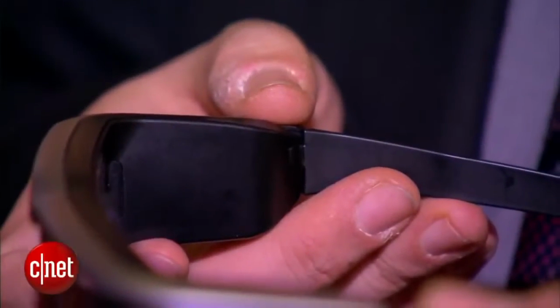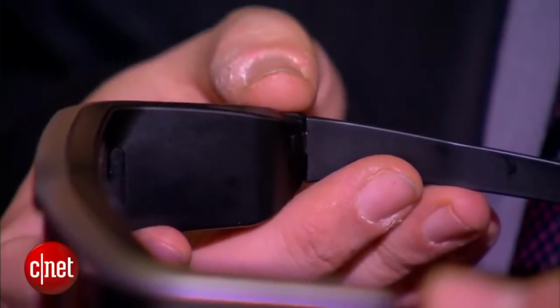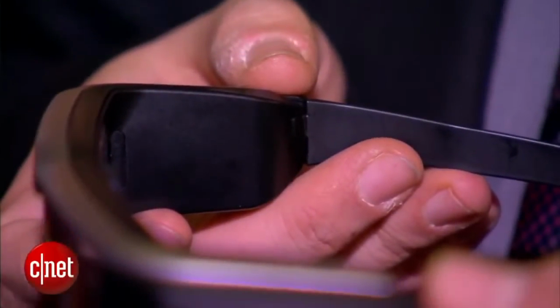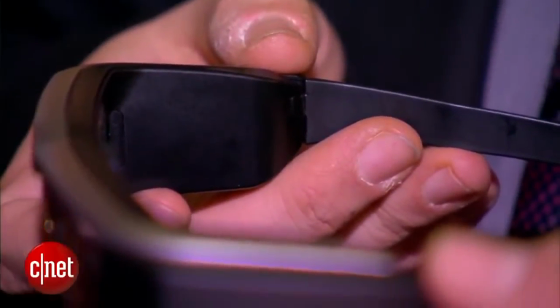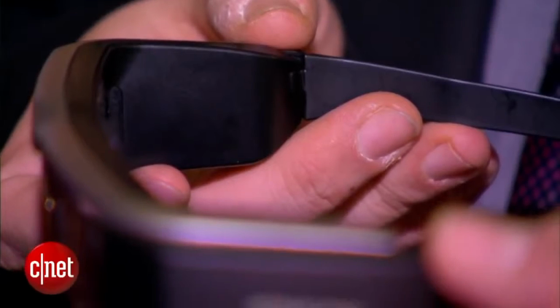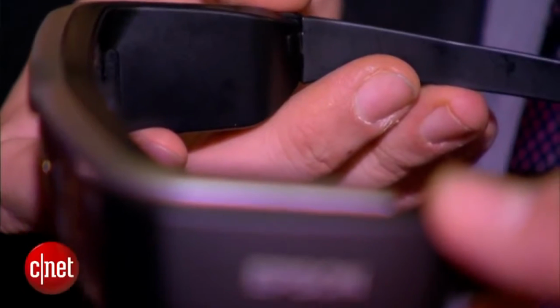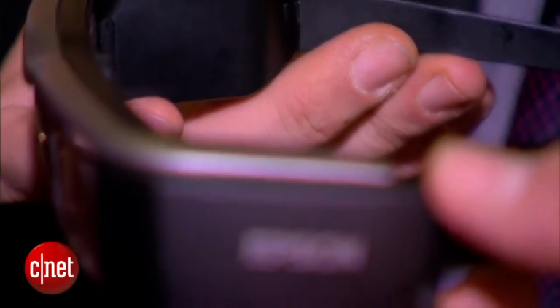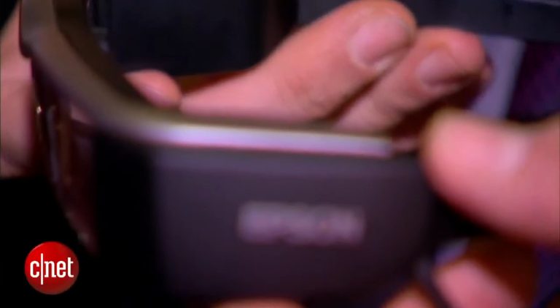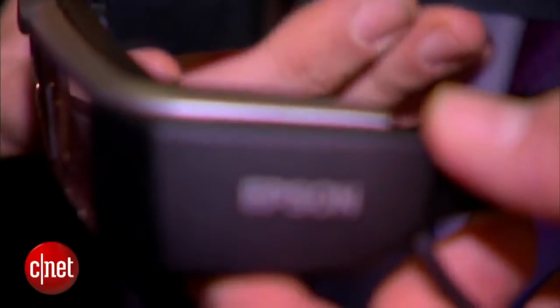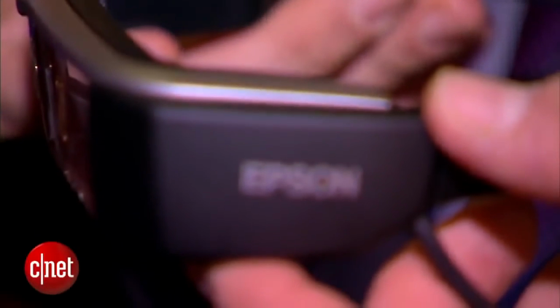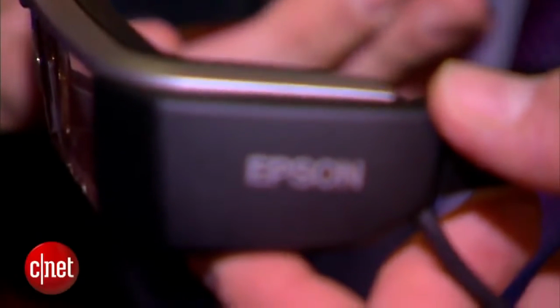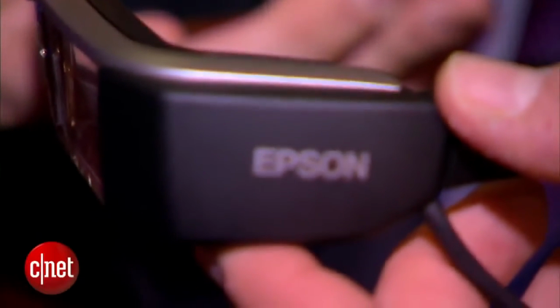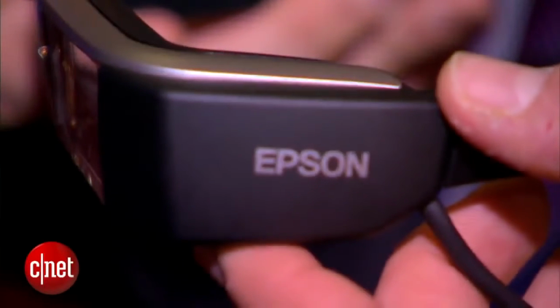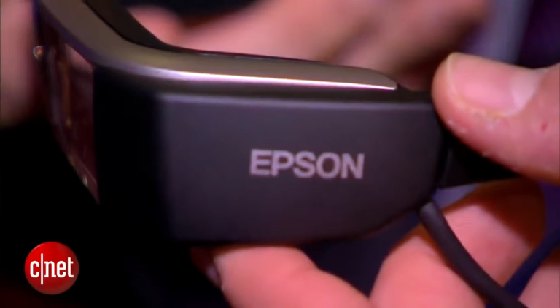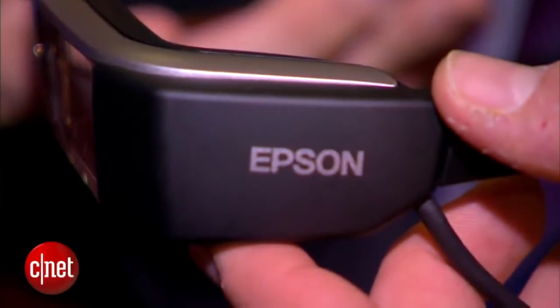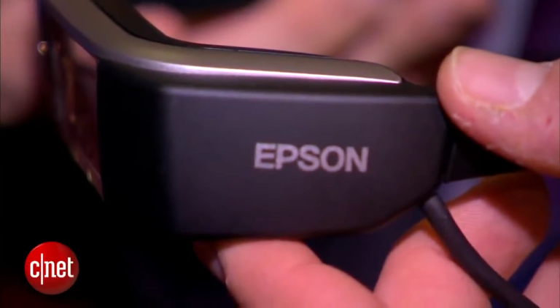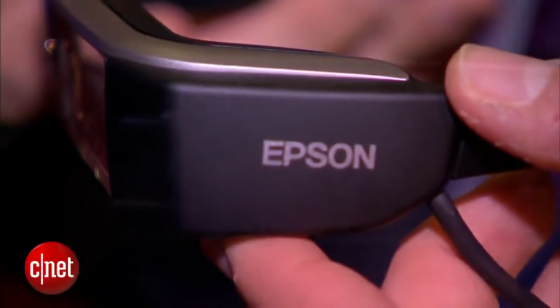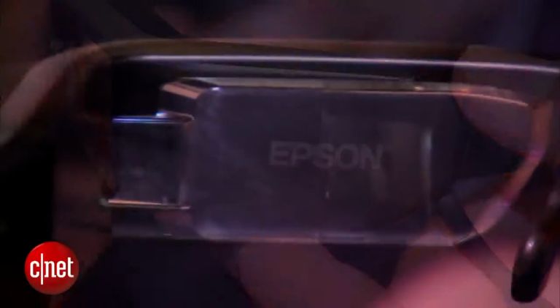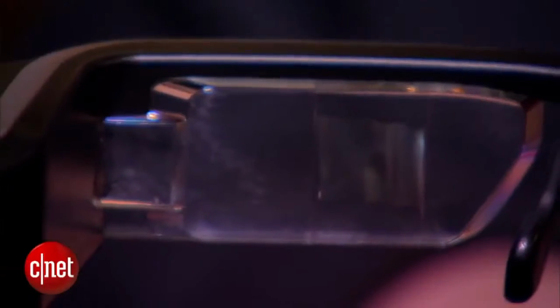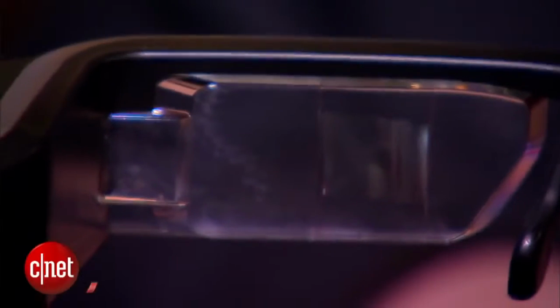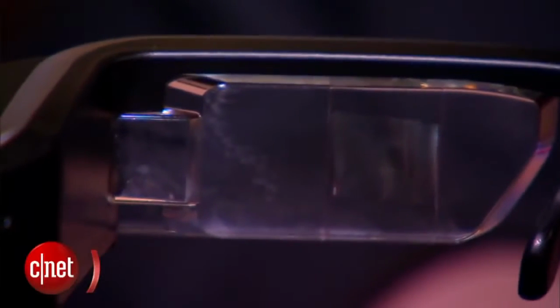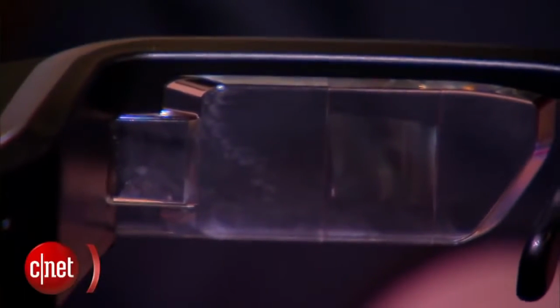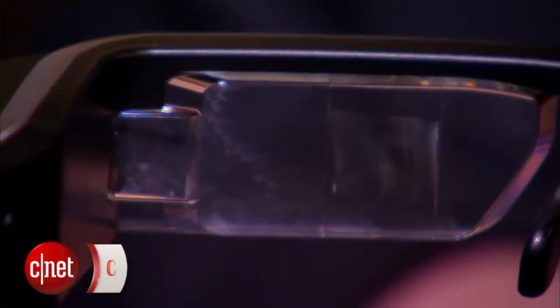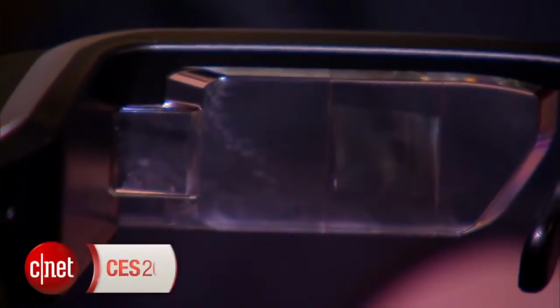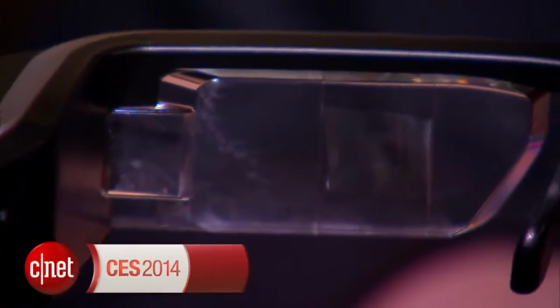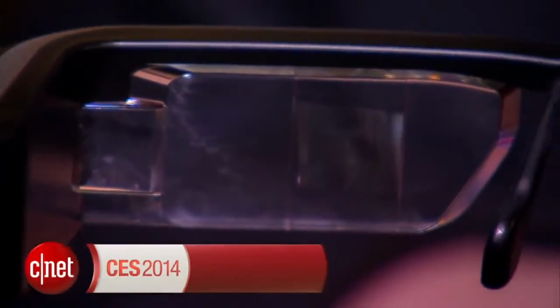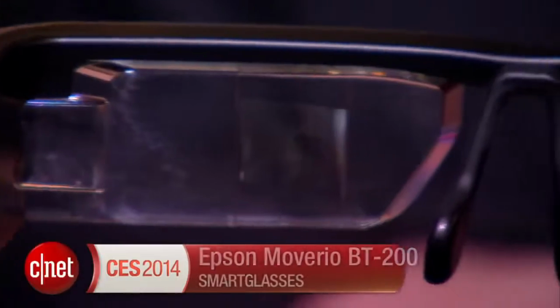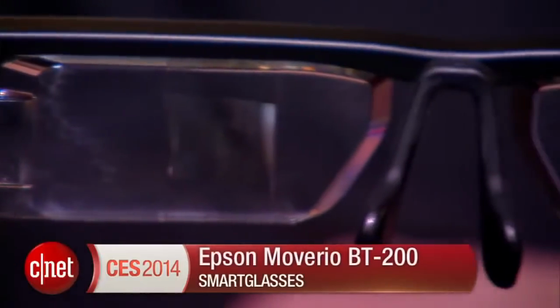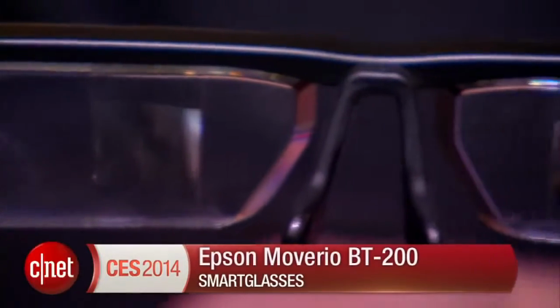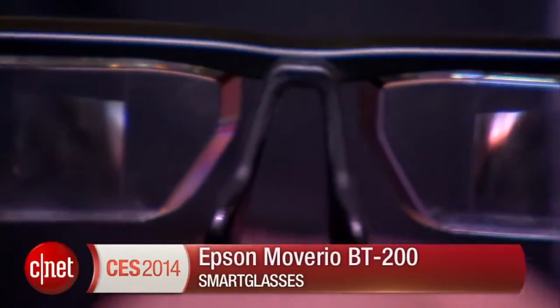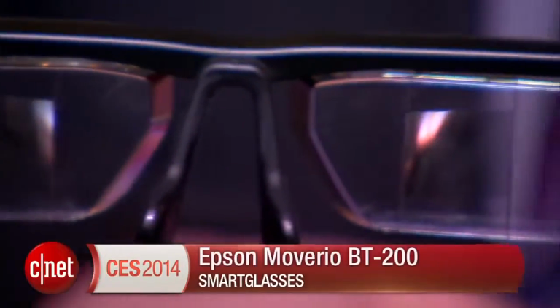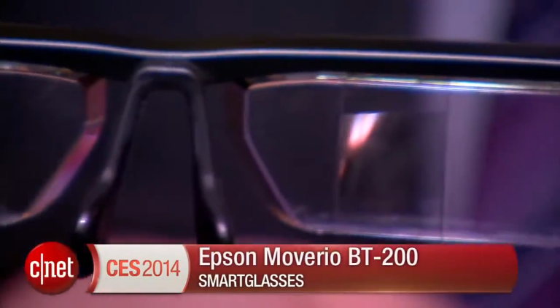You could use it as entertainment, you could use it as augmented reality glasses, or a little bit of both, and it's one of many different types of wearable tech here at CES 2014.